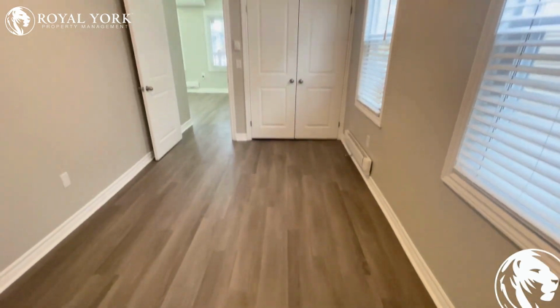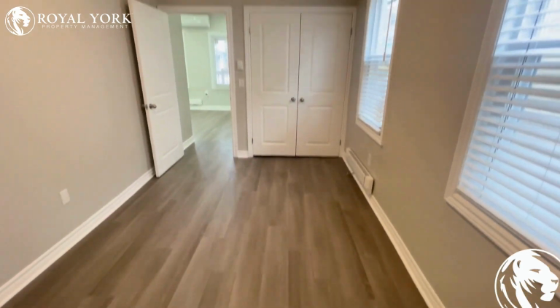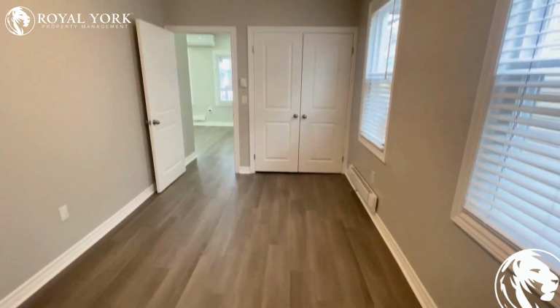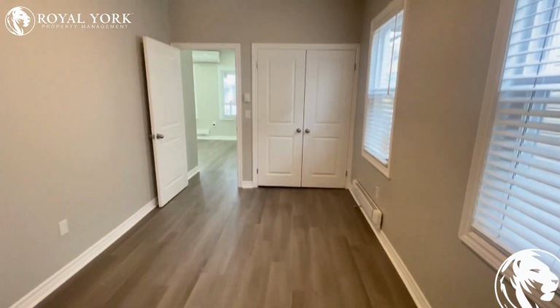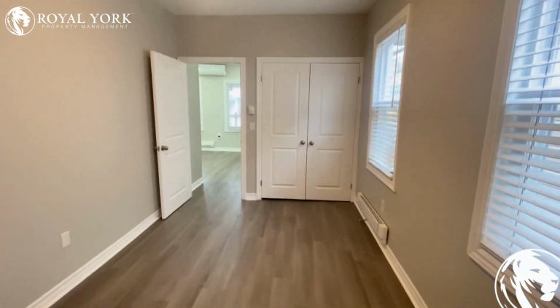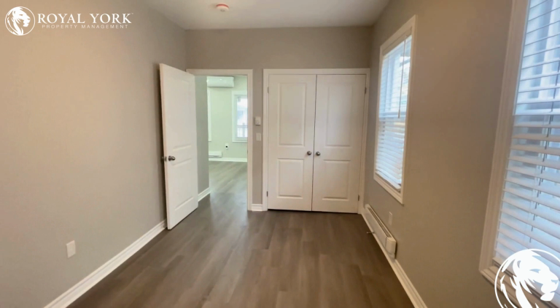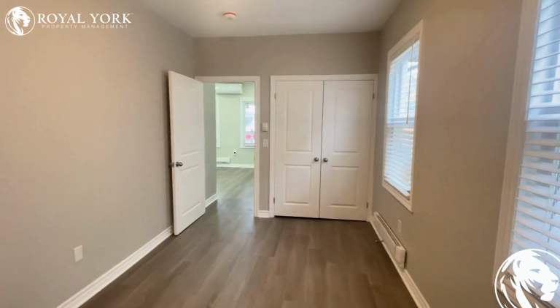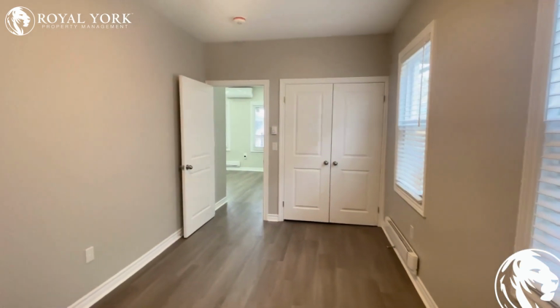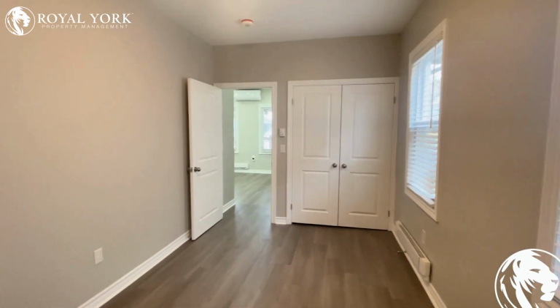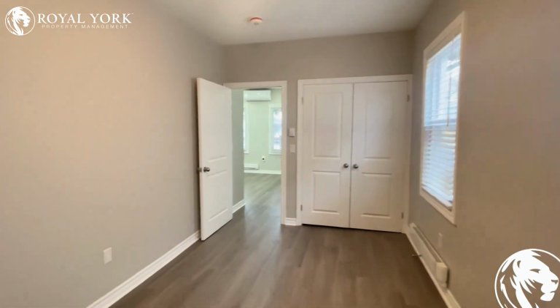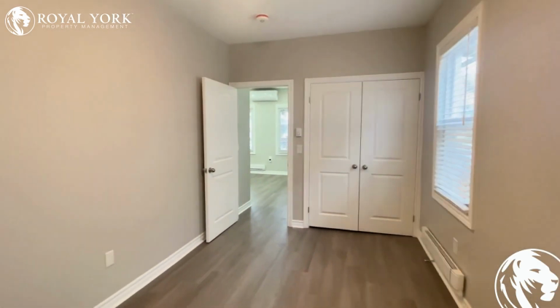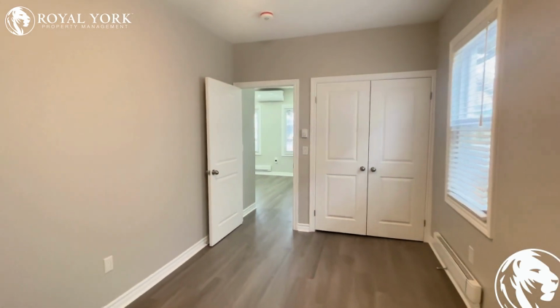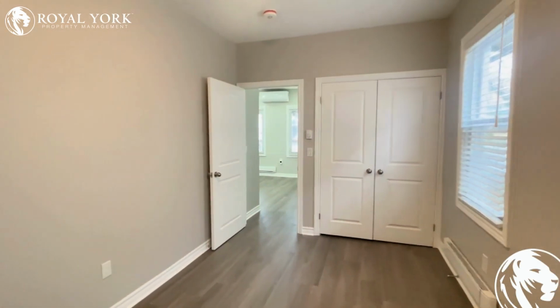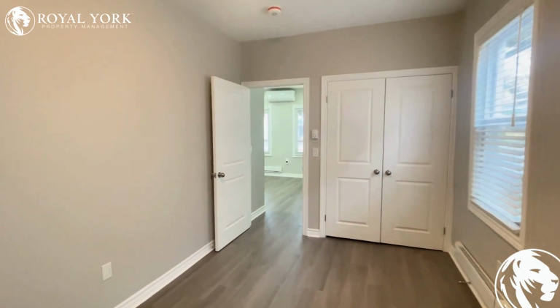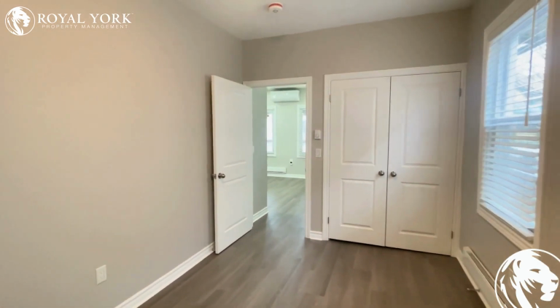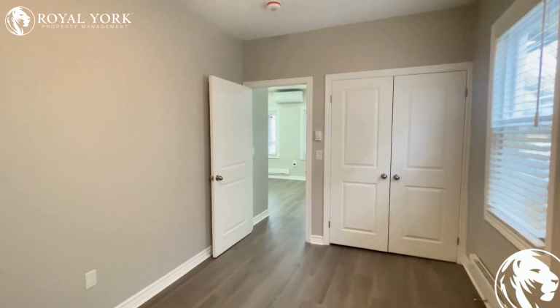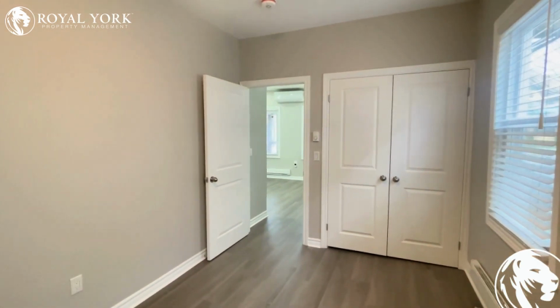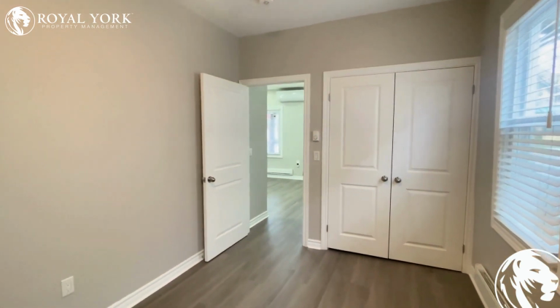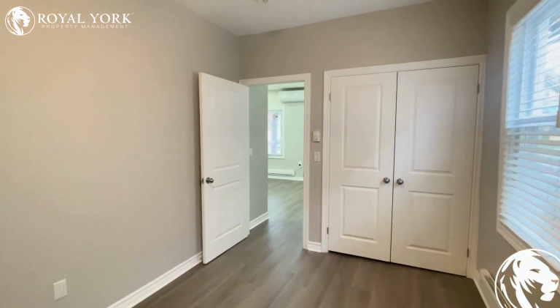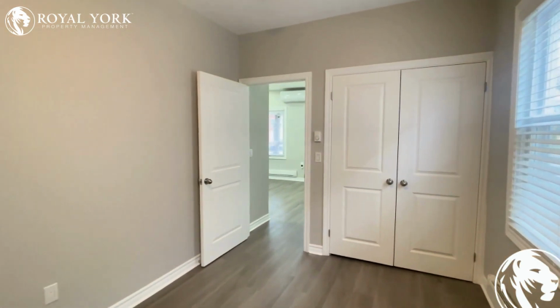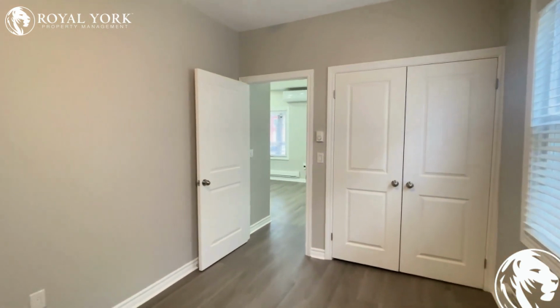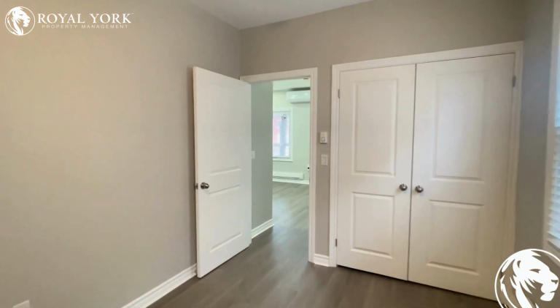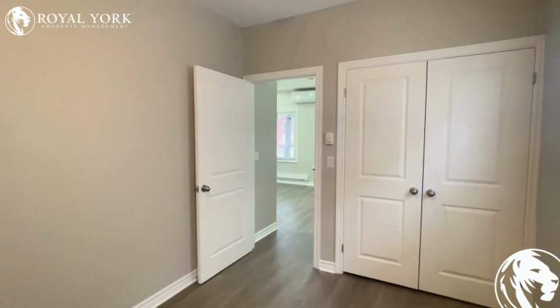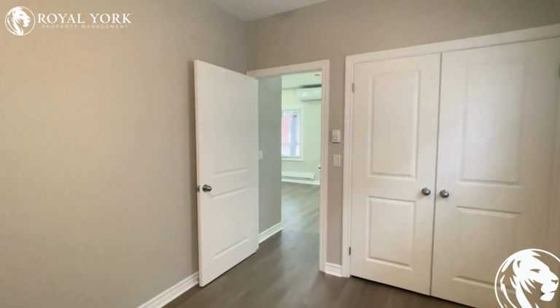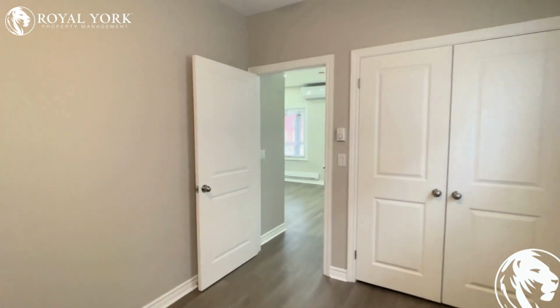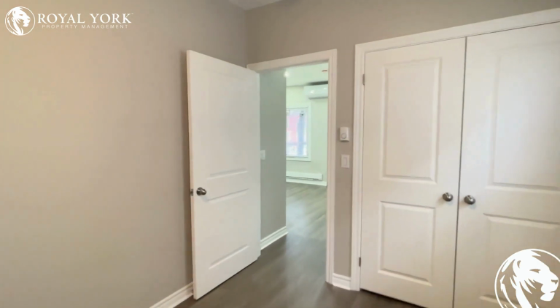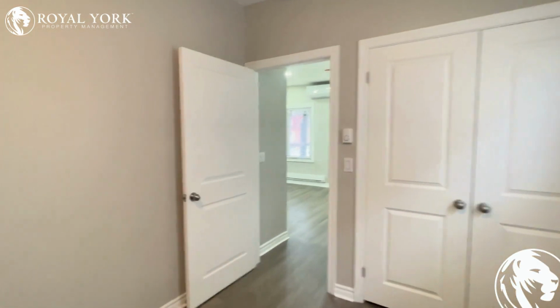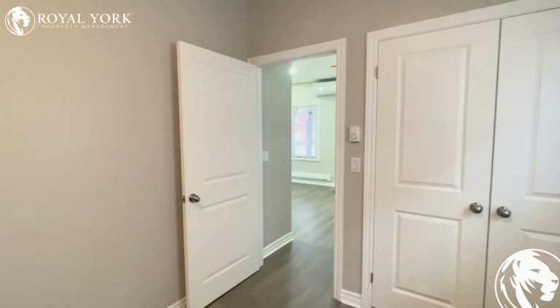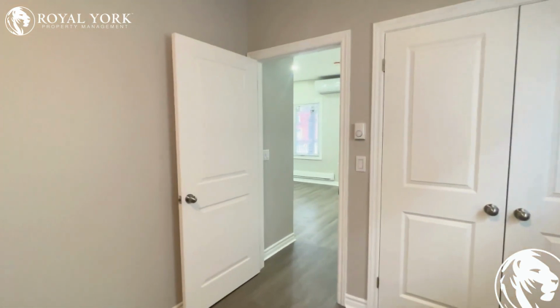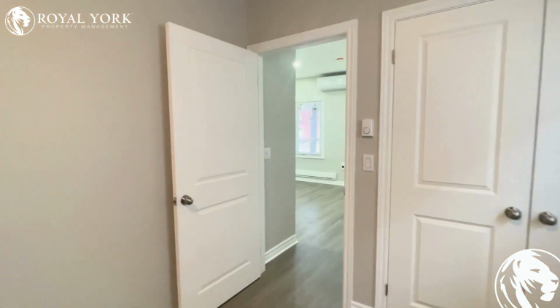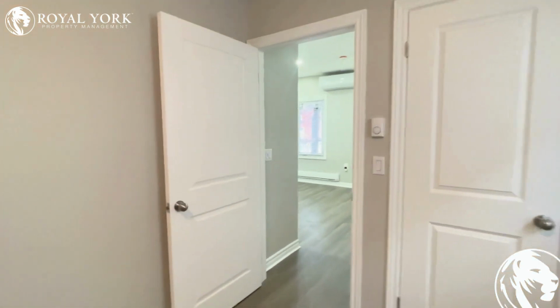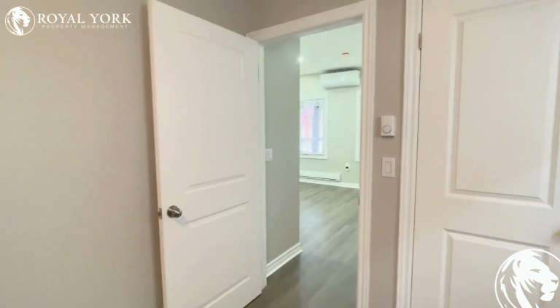All modern floors, freshly painted. It's a fully renovated, very modern, beautiful unit that's ready to go.